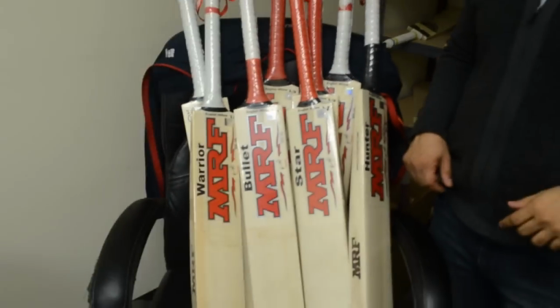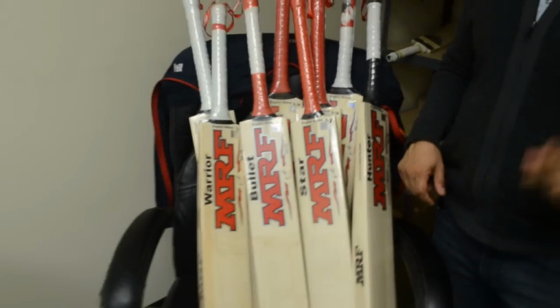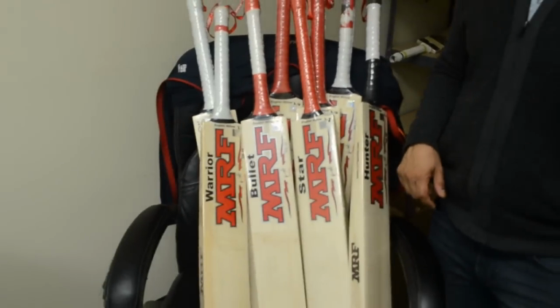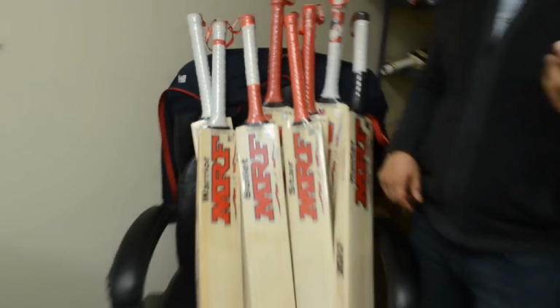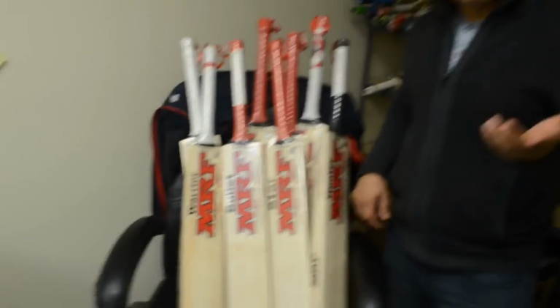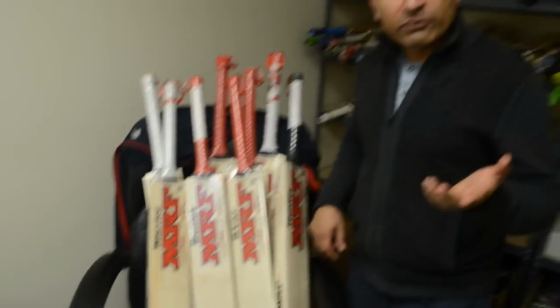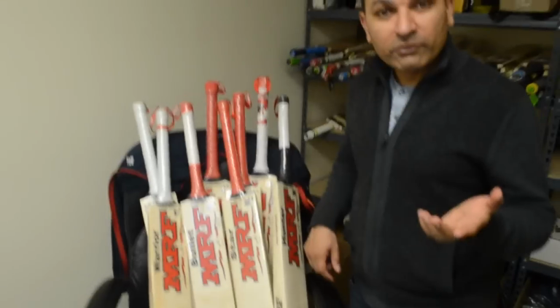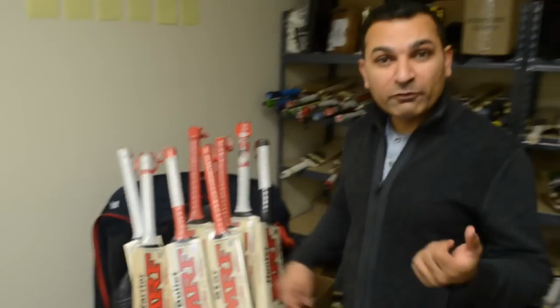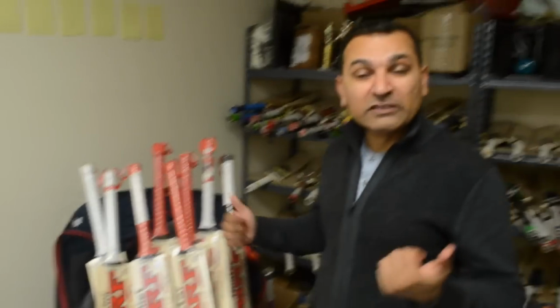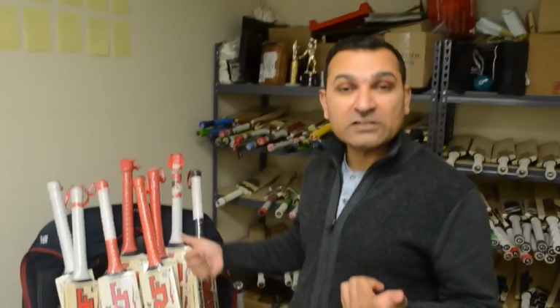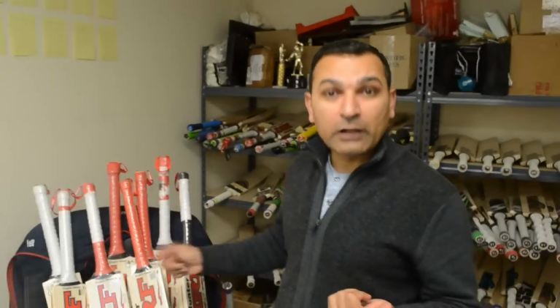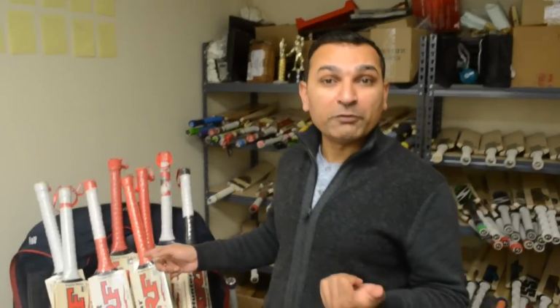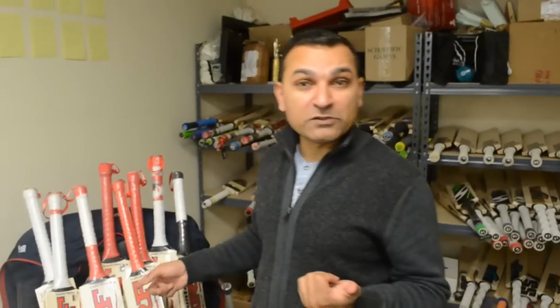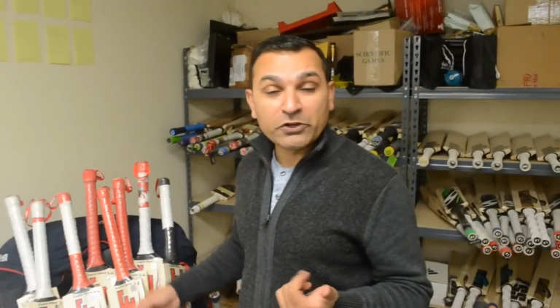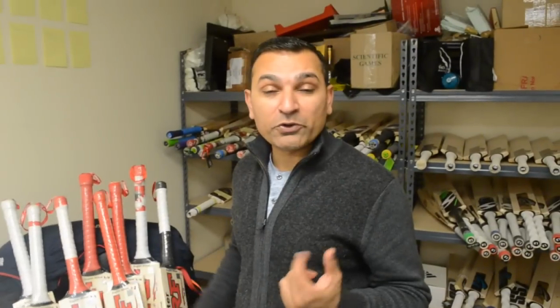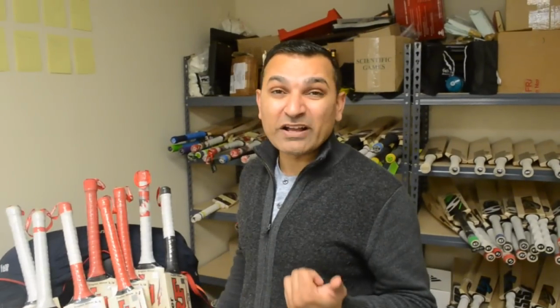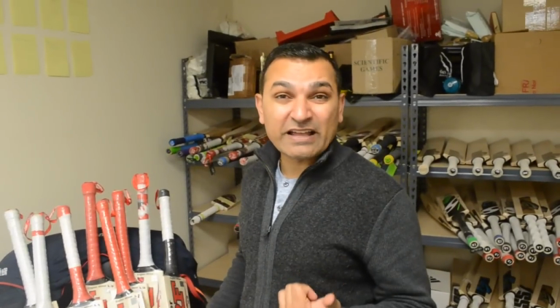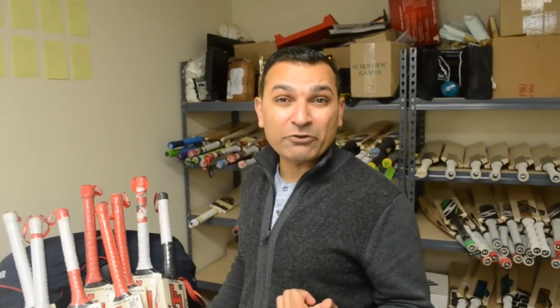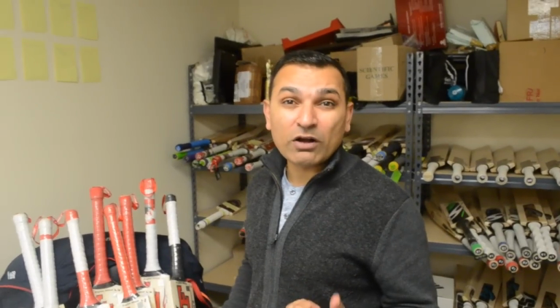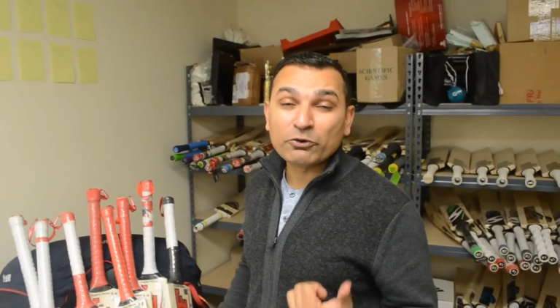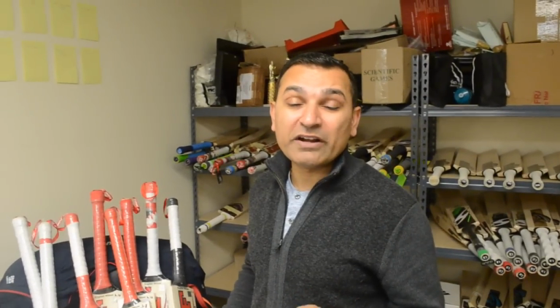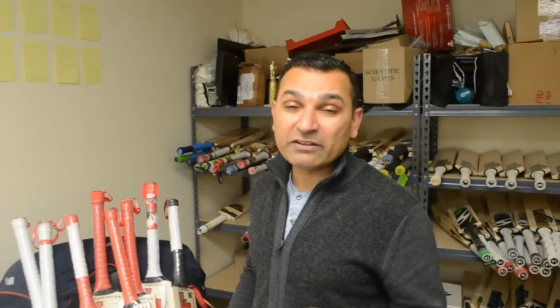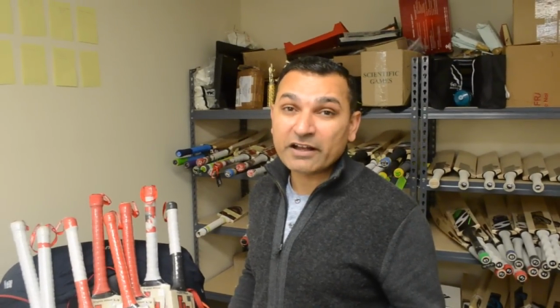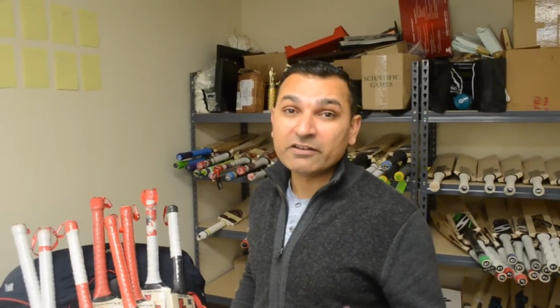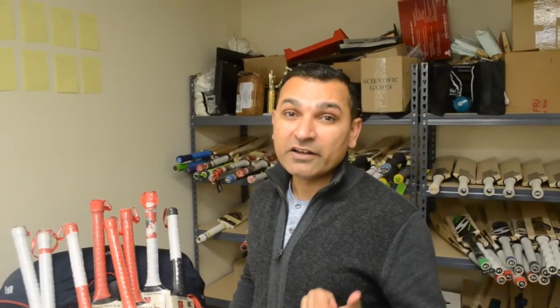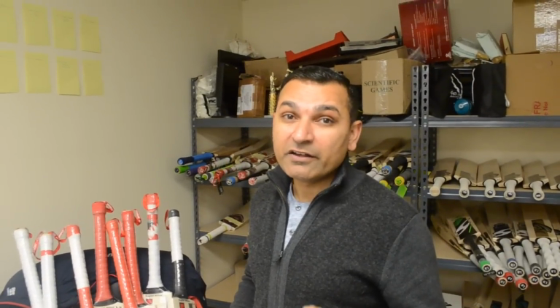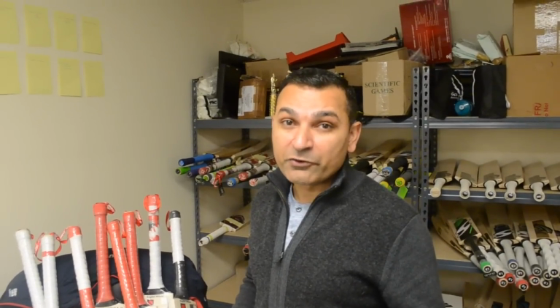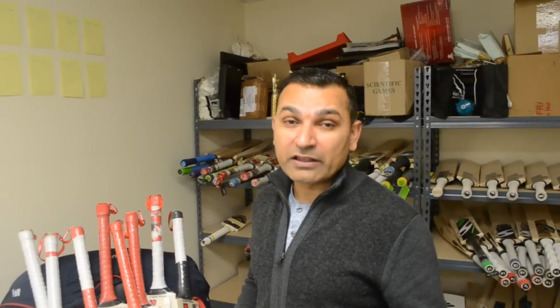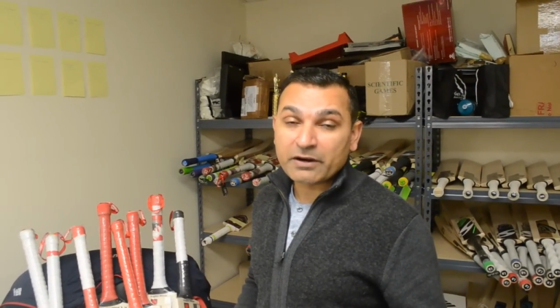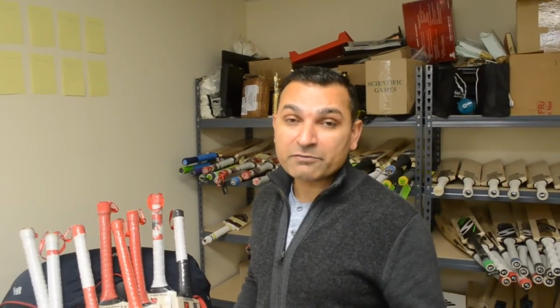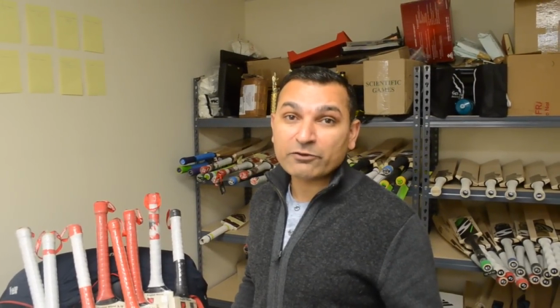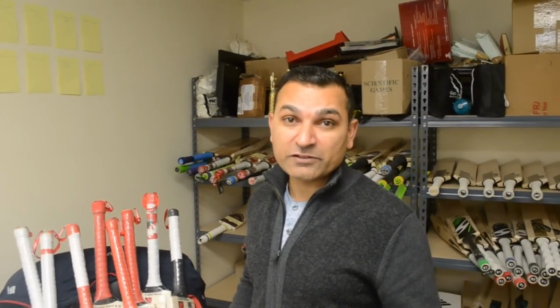So again, these are the MRF Genius edition bats and these are the non-Genius edition bats. Now with the help of this video you know how to identify a real MRF bat versus a fake MRF bat.